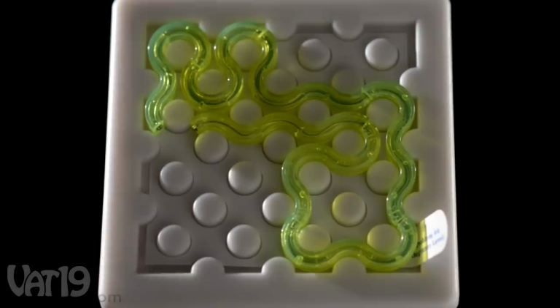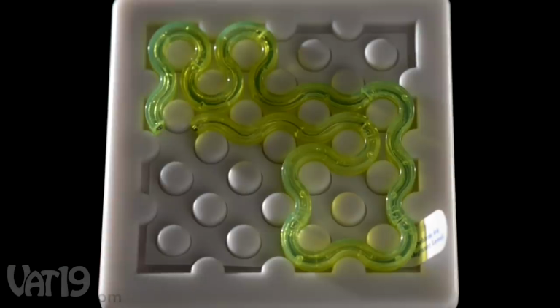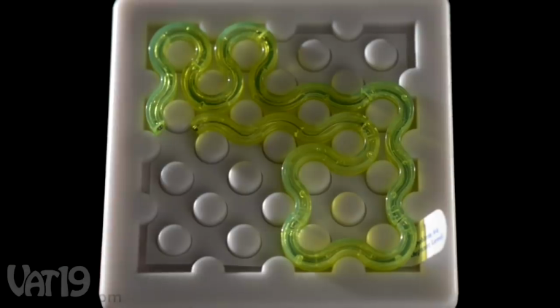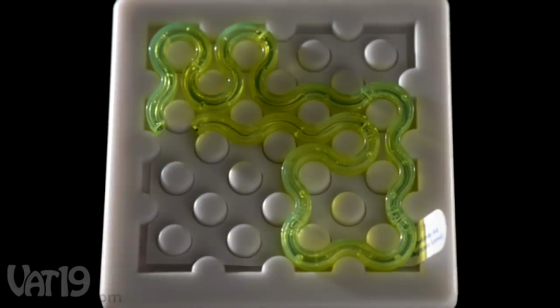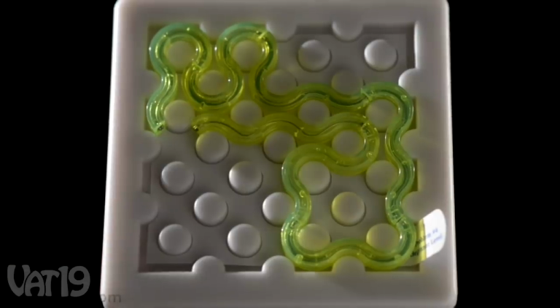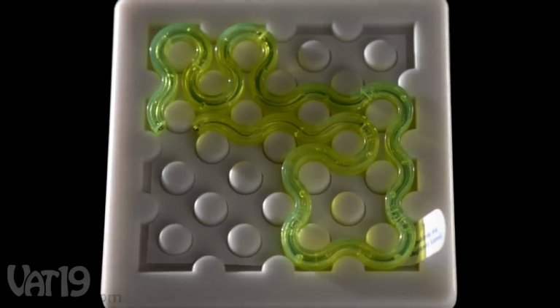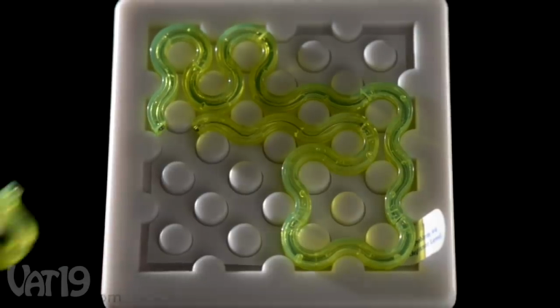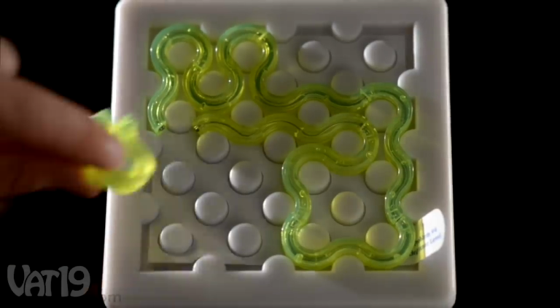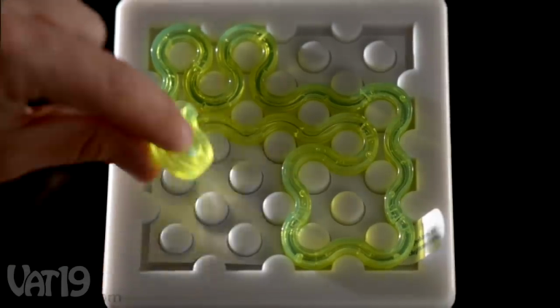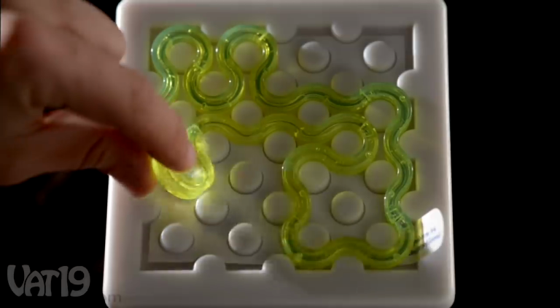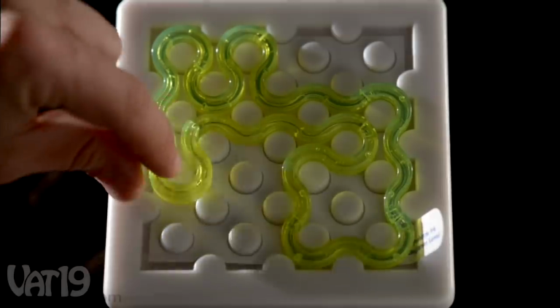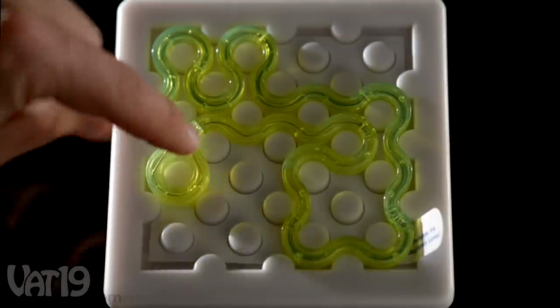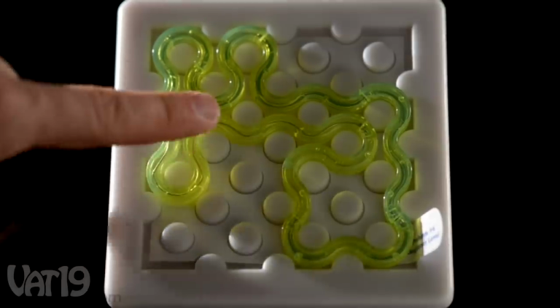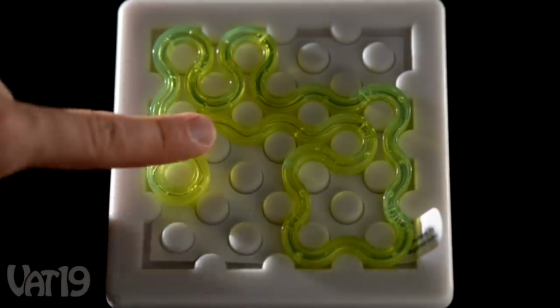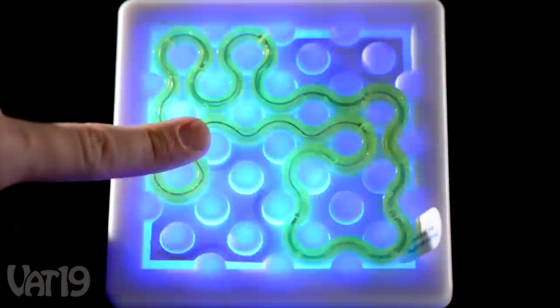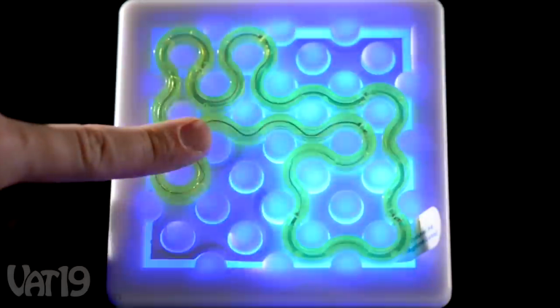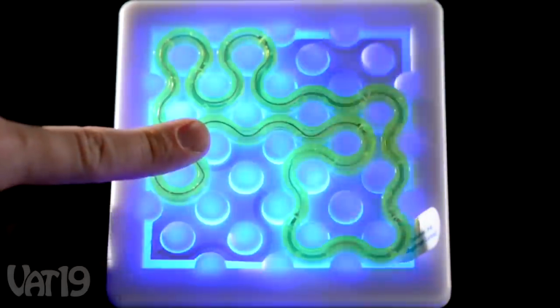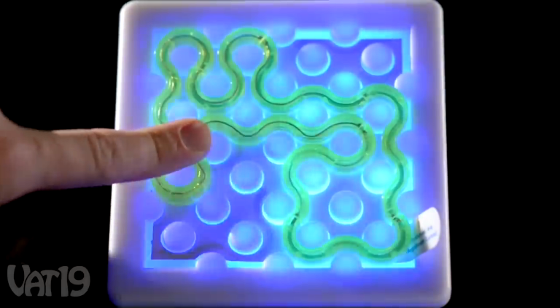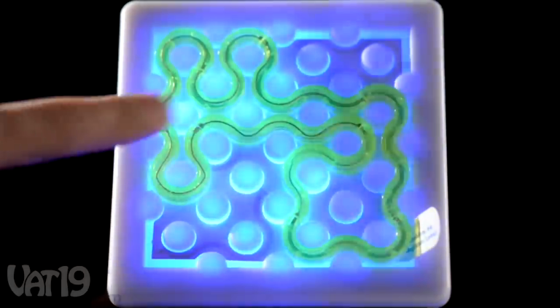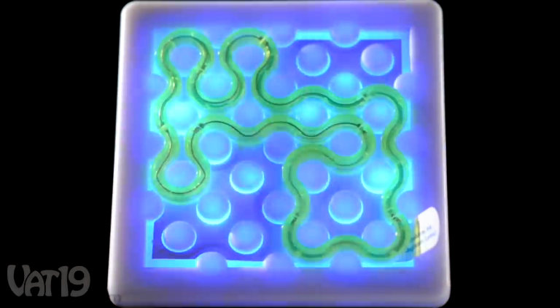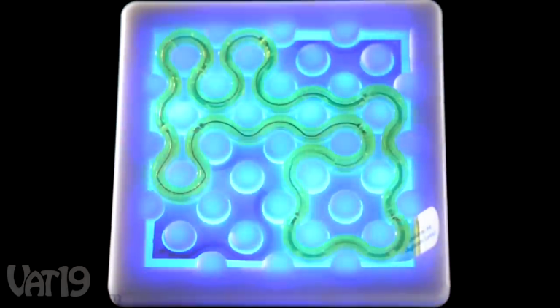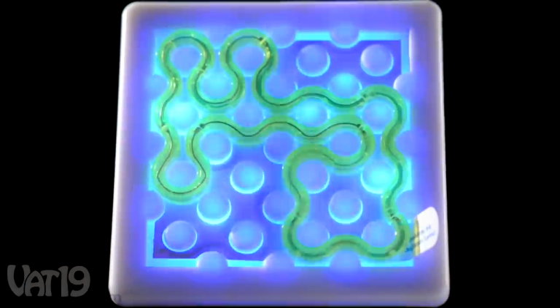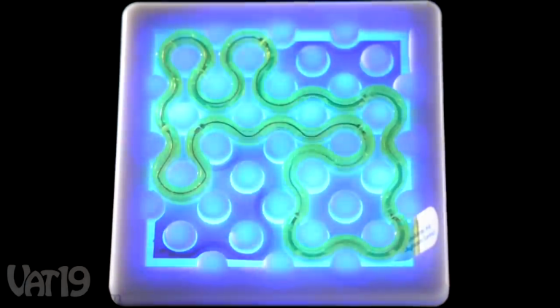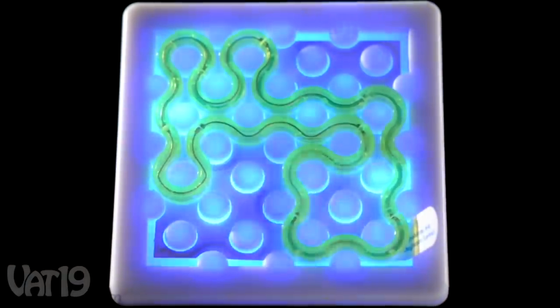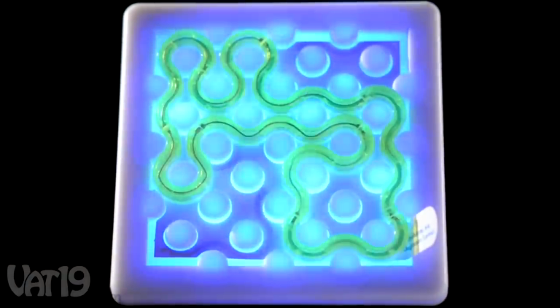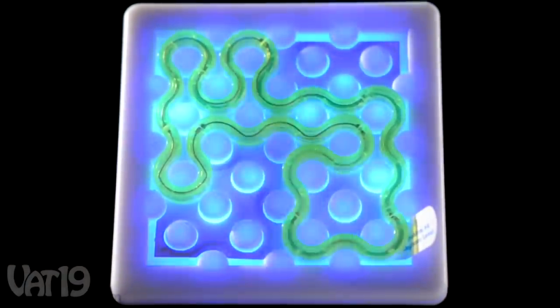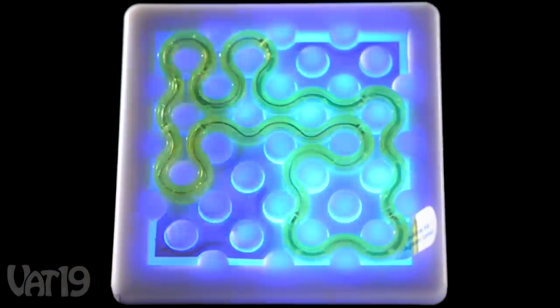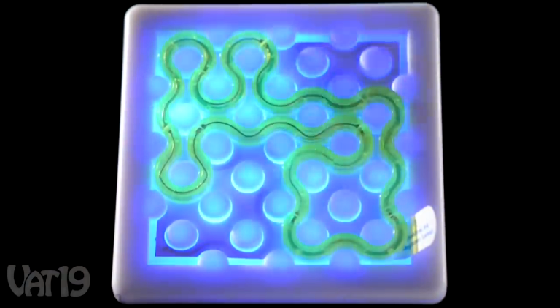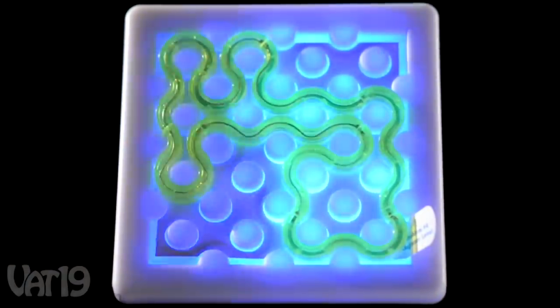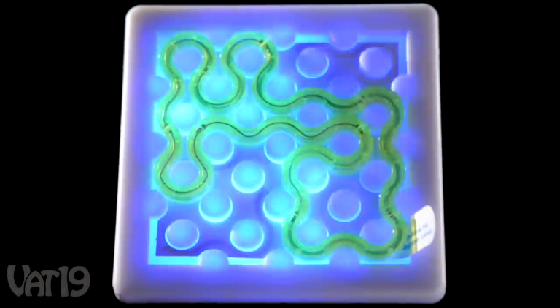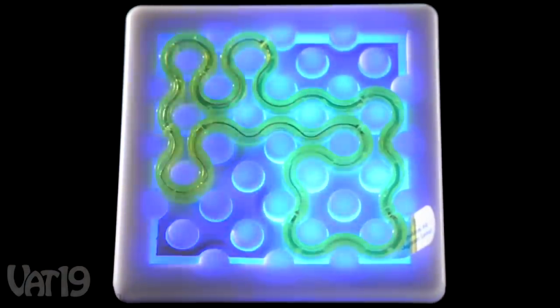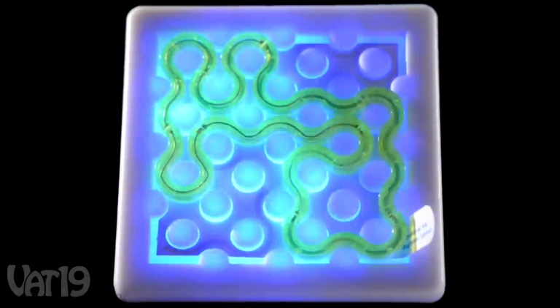Award-winning Cool Circuits gets your neurons firing. Buy it now at Vat19.com.